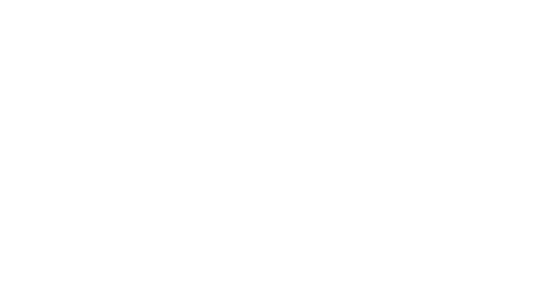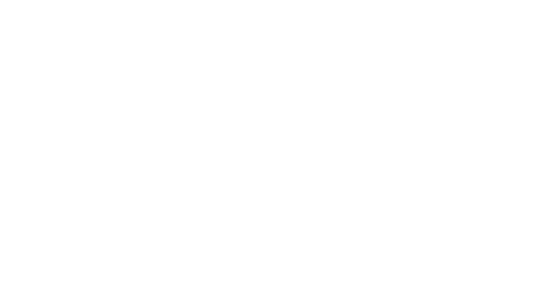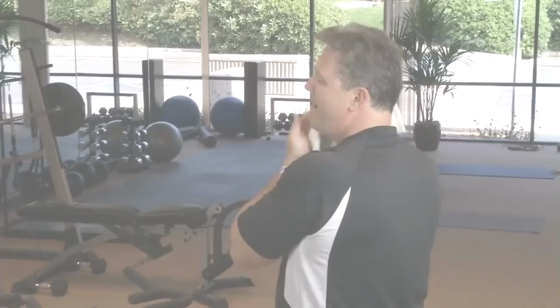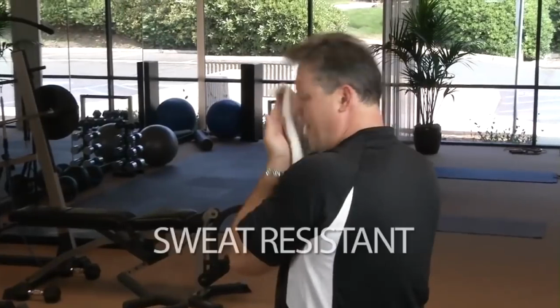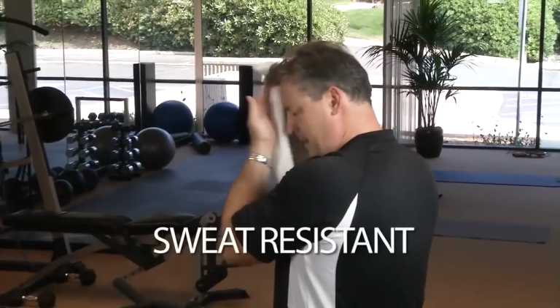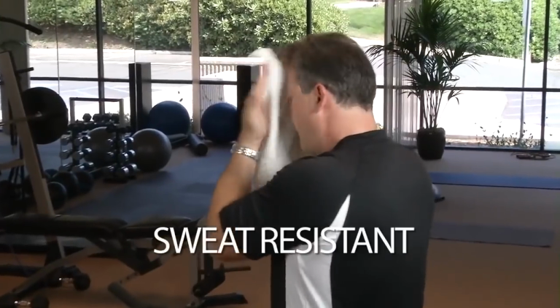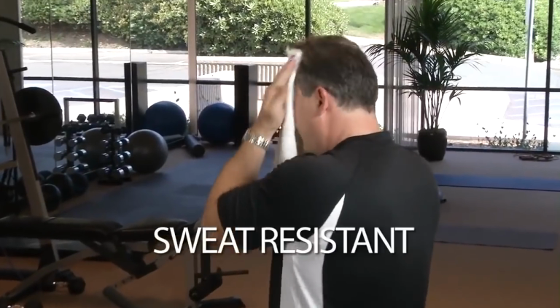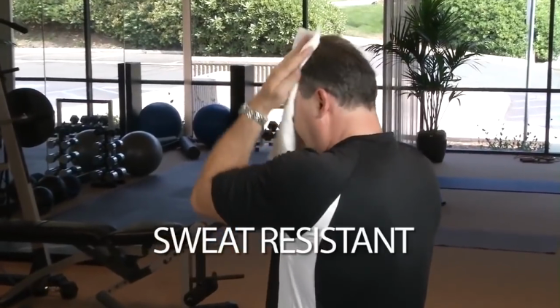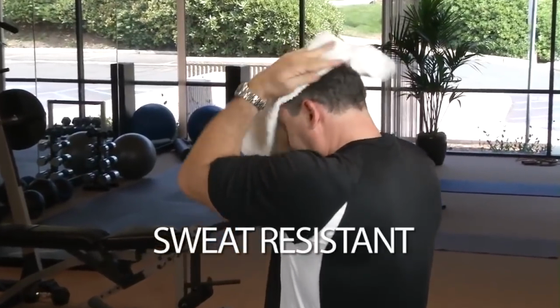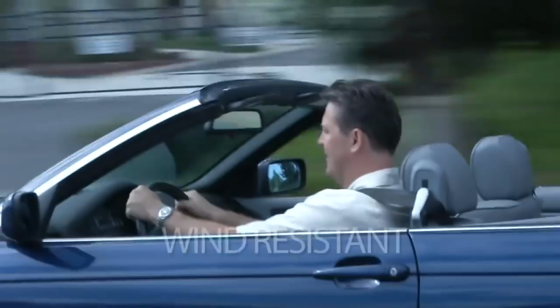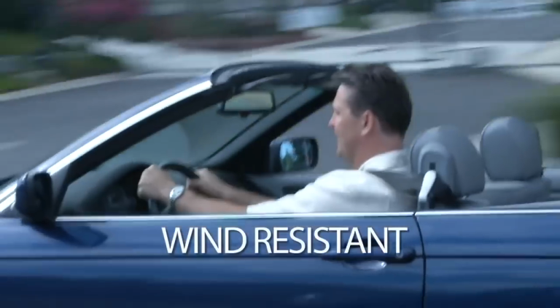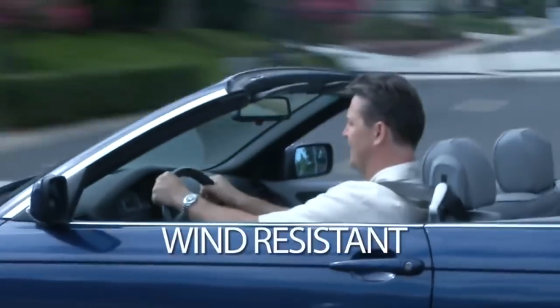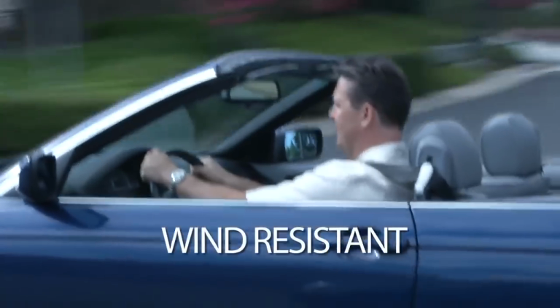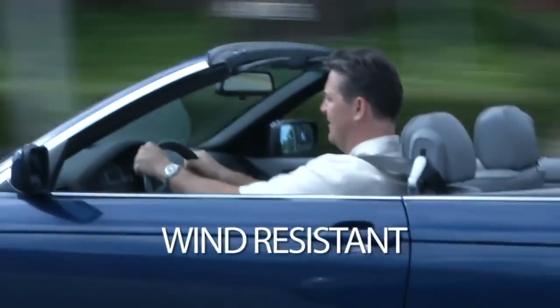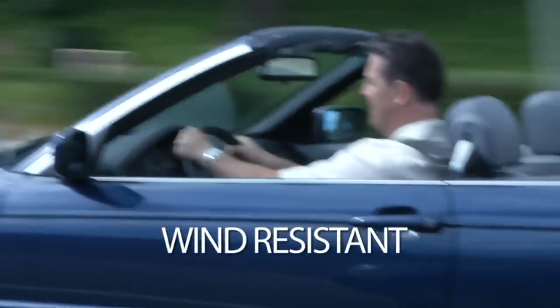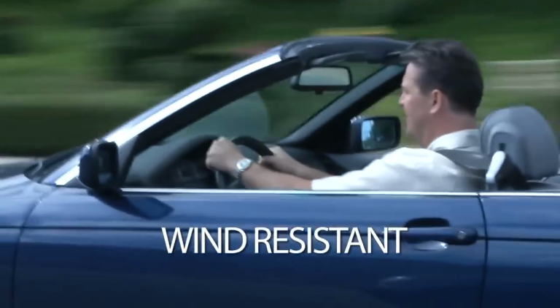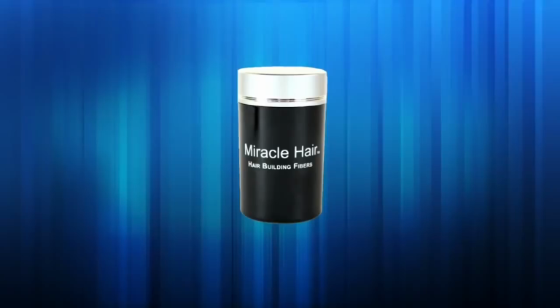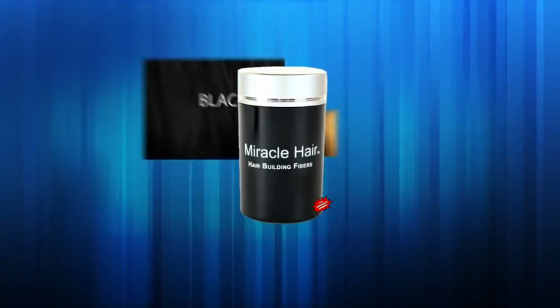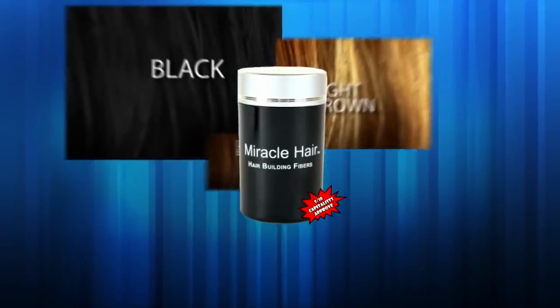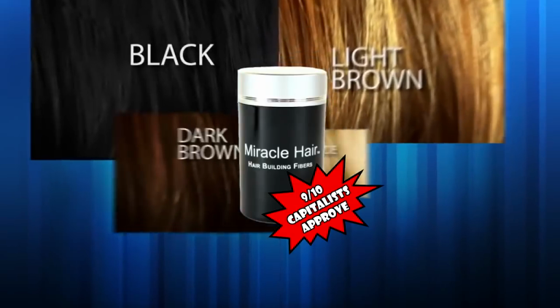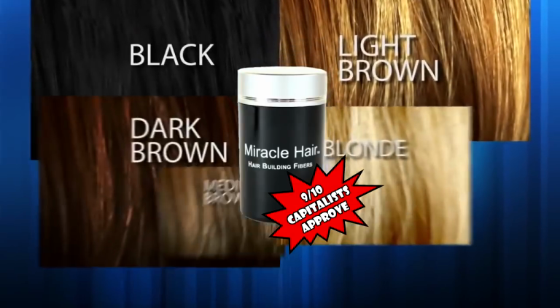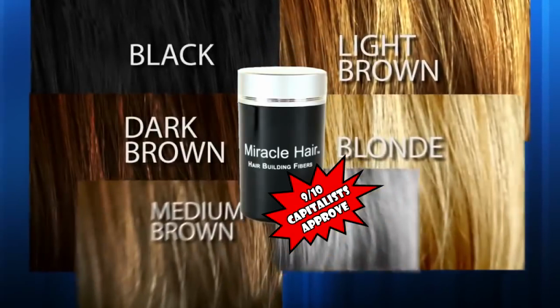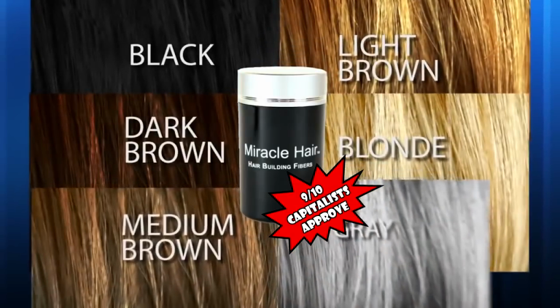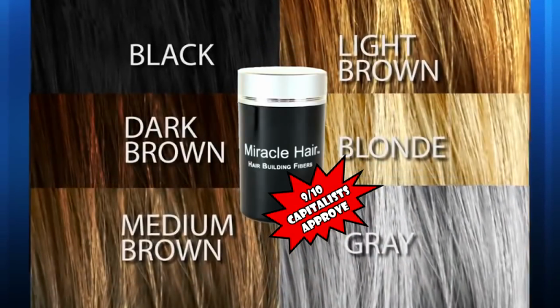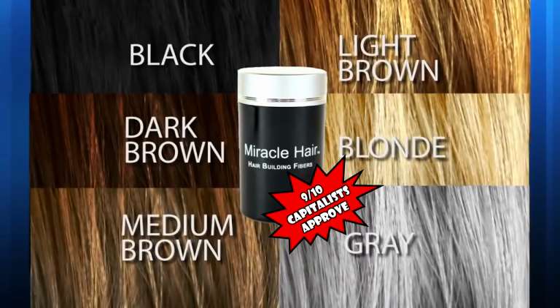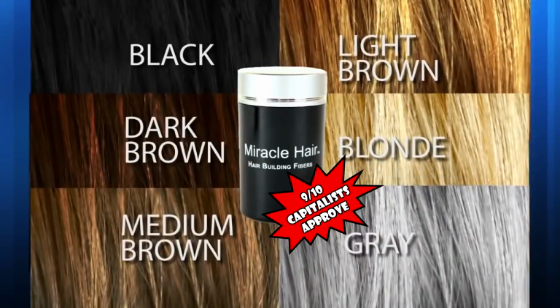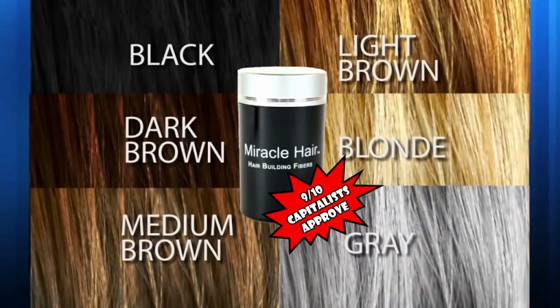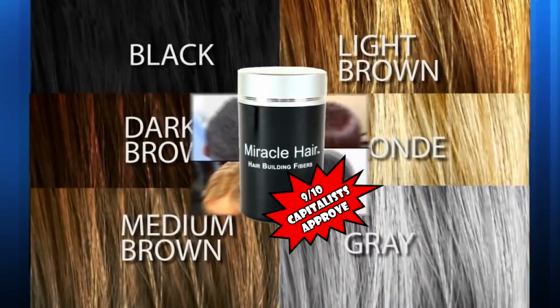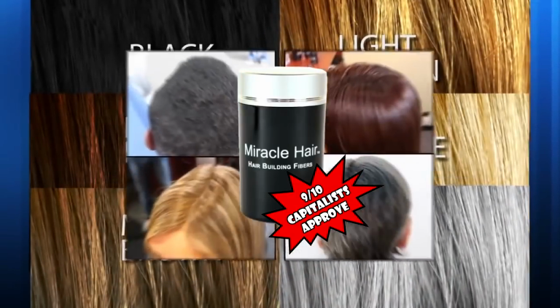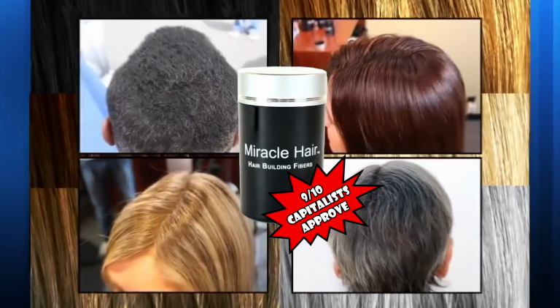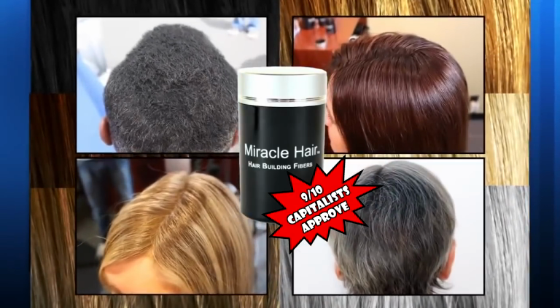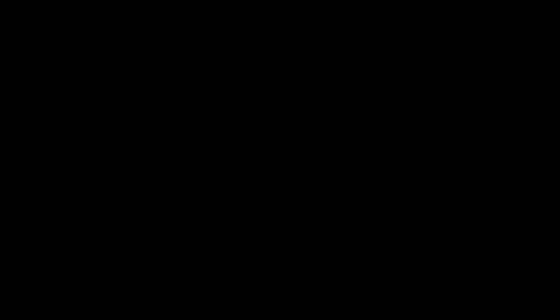Miracle Hair is sweat-resistant, wind-resistant, plus it comes in six different colors and works on all types of hair.